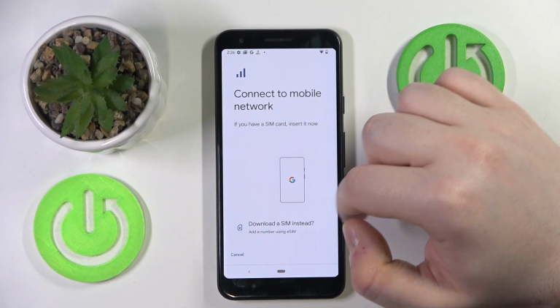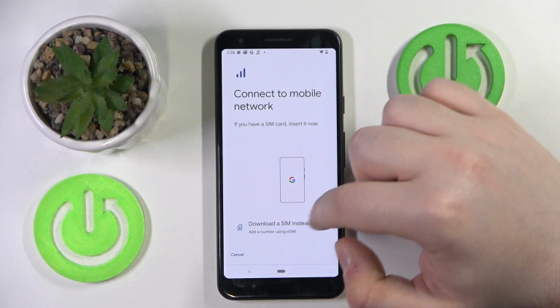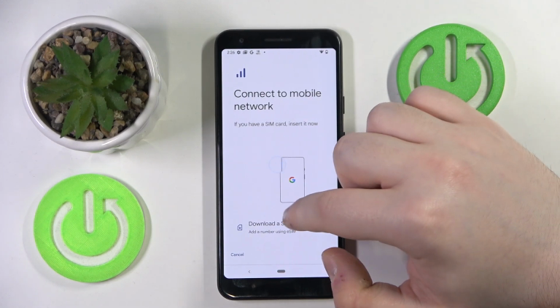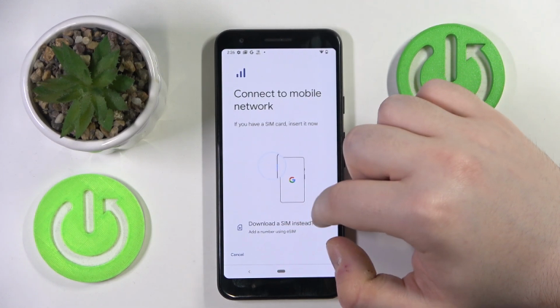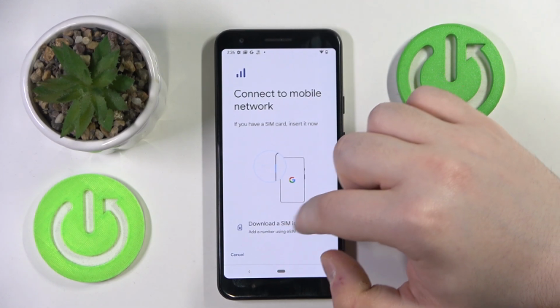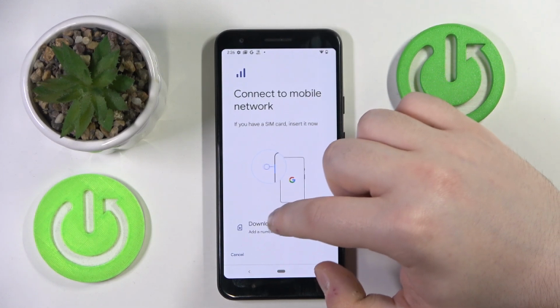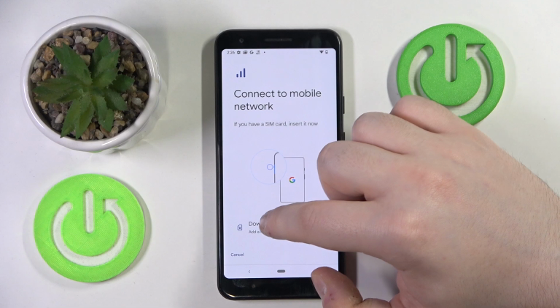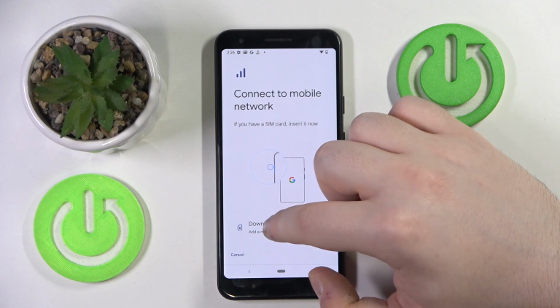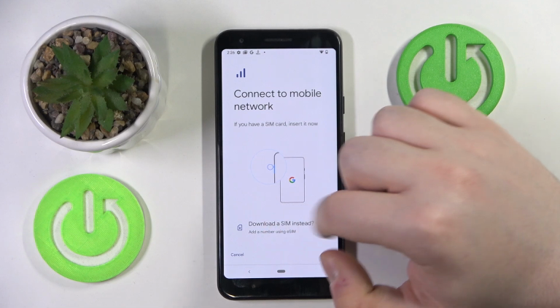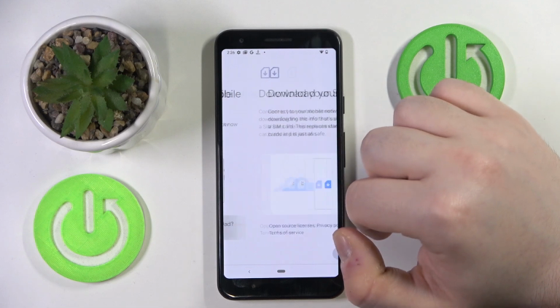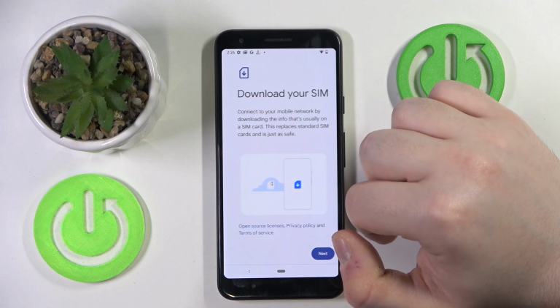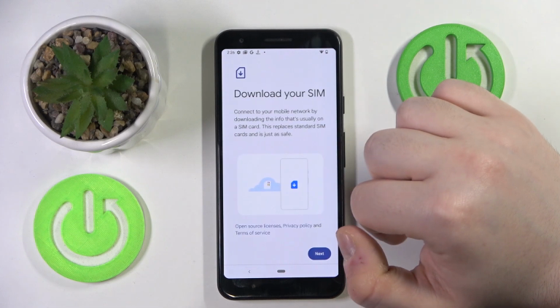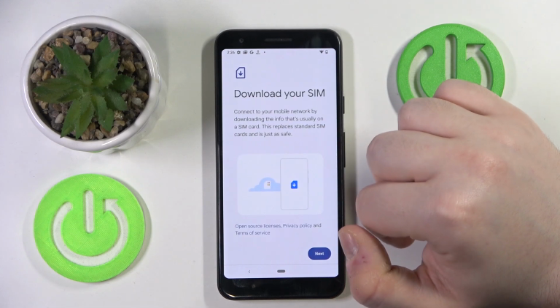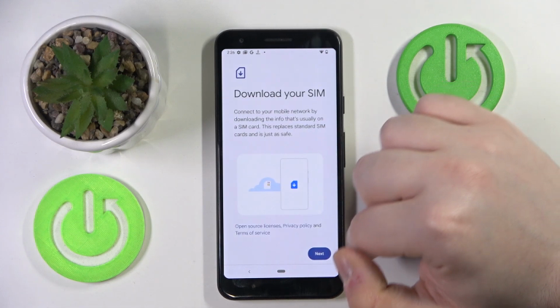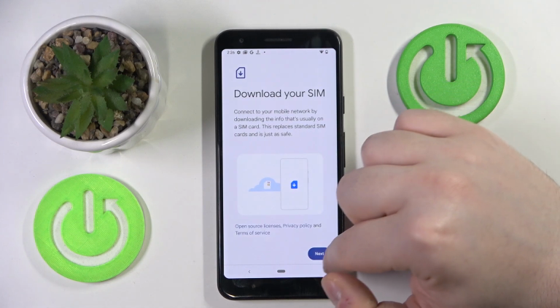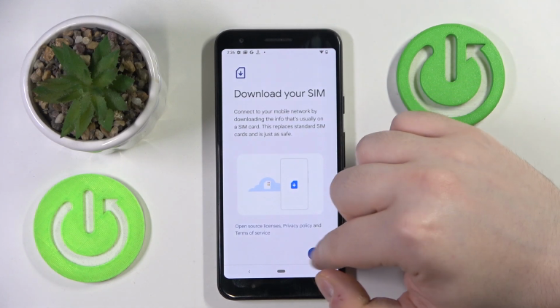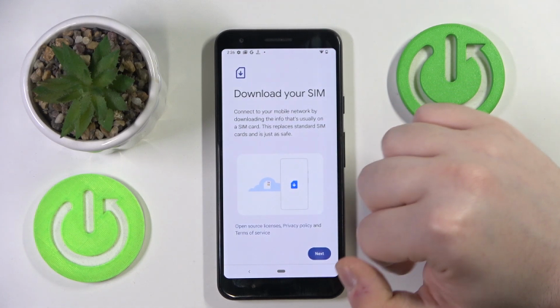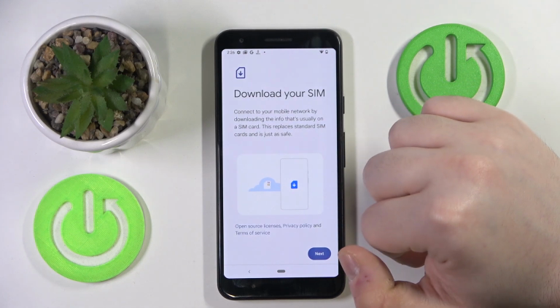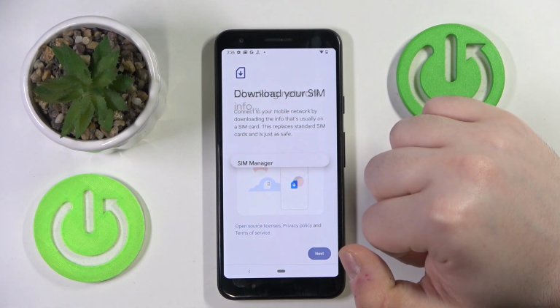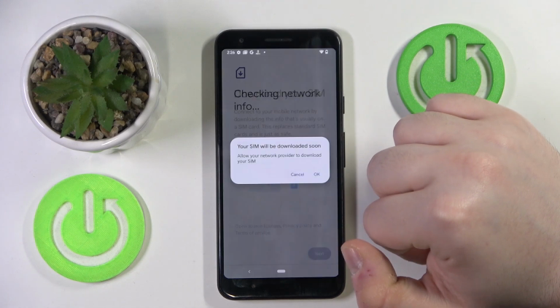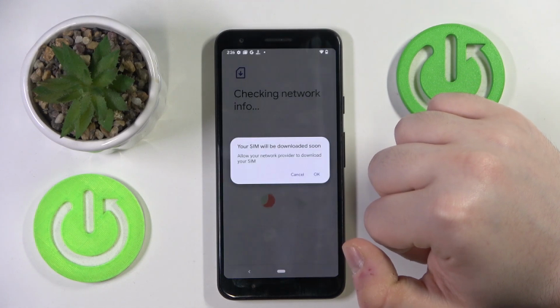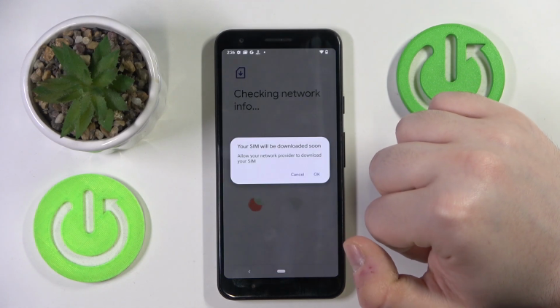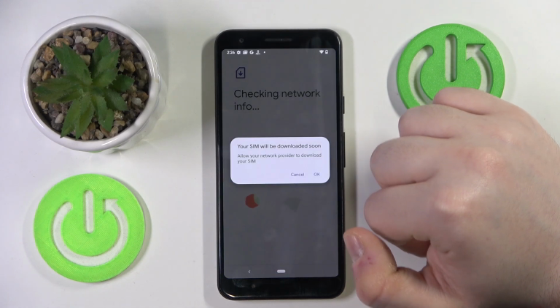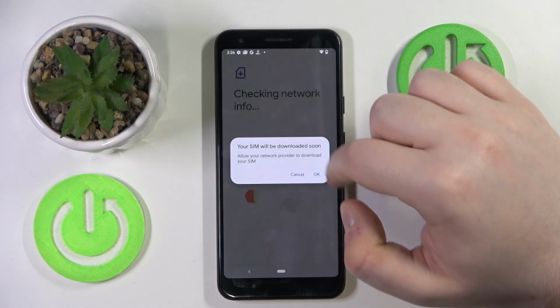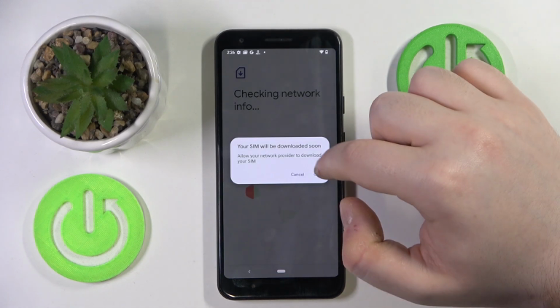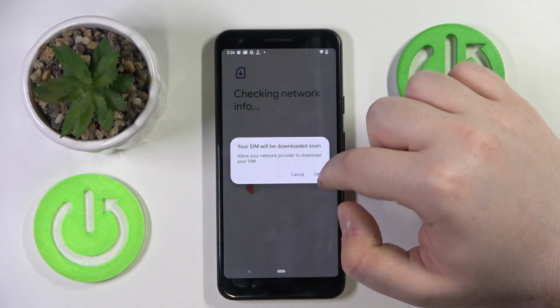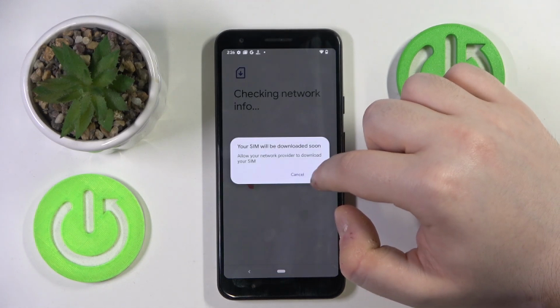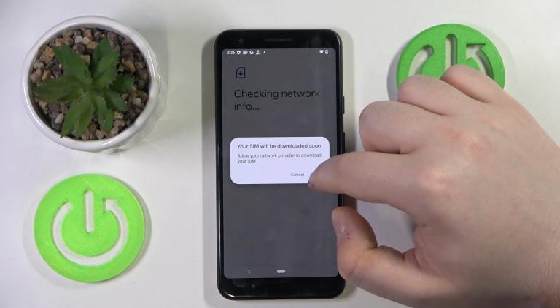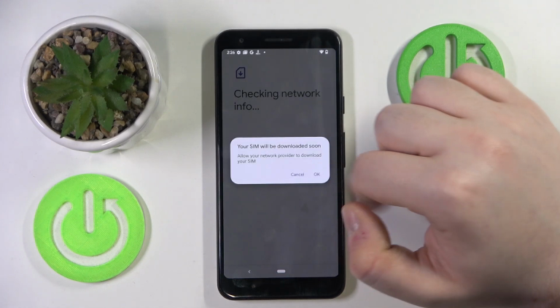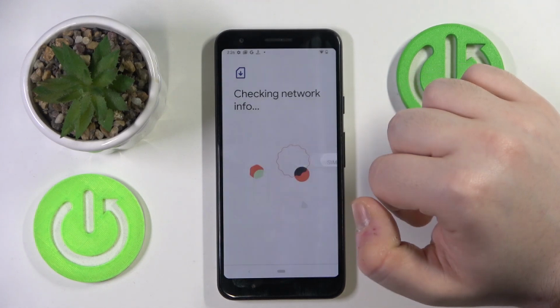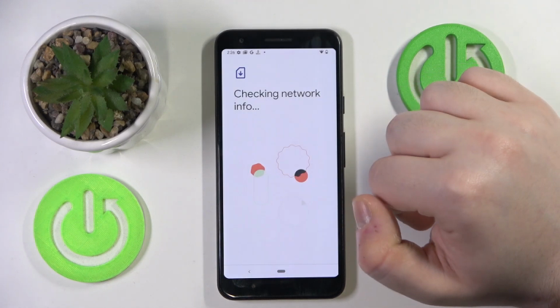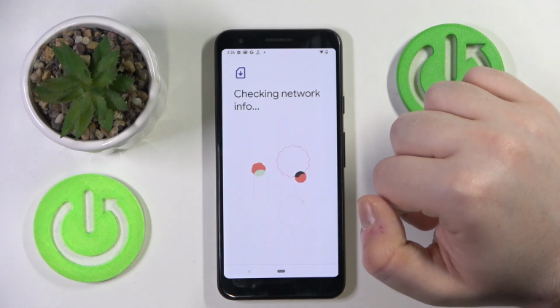Then click on Download an eSIM and click Next. Now click on OK.